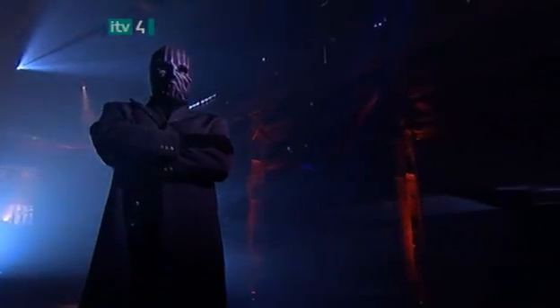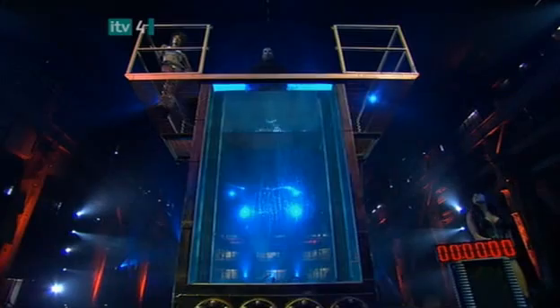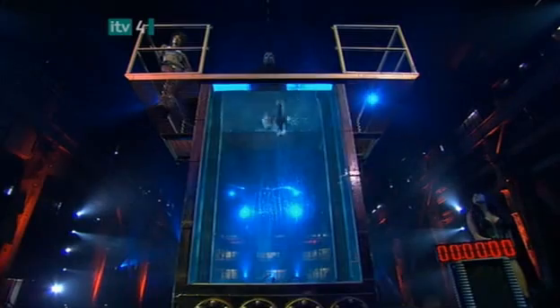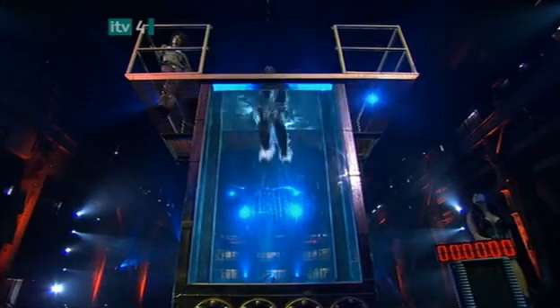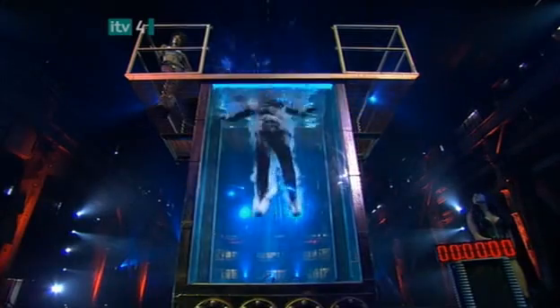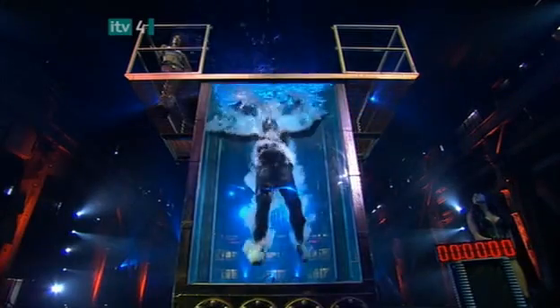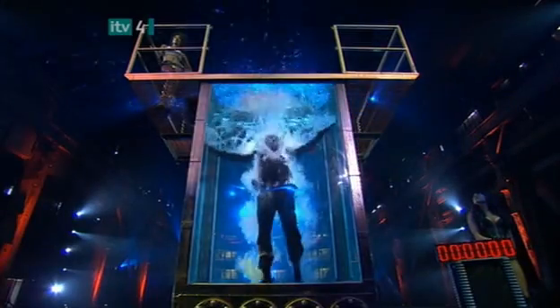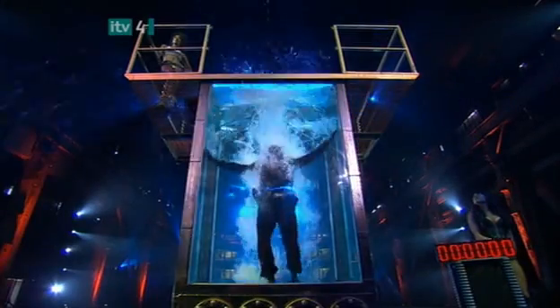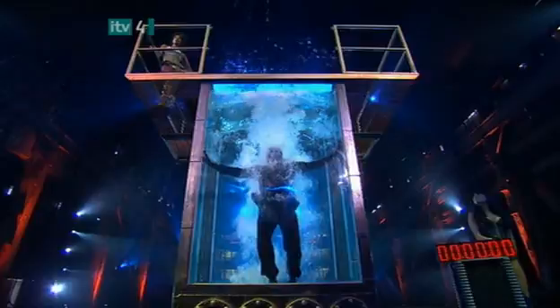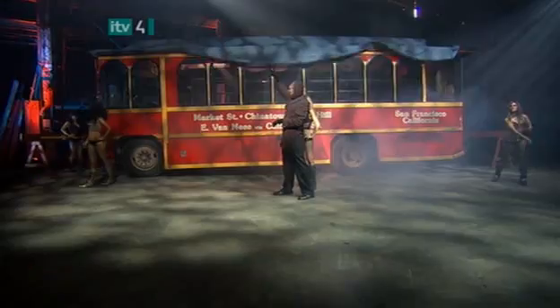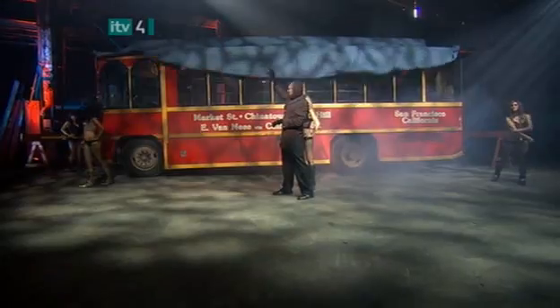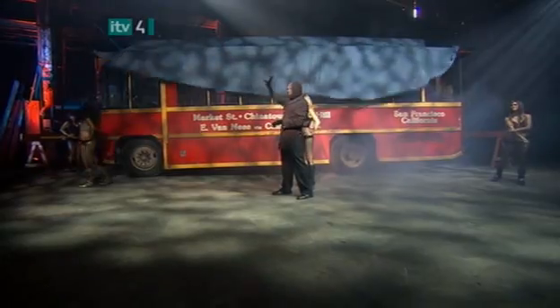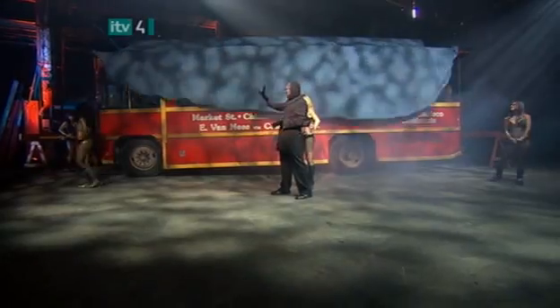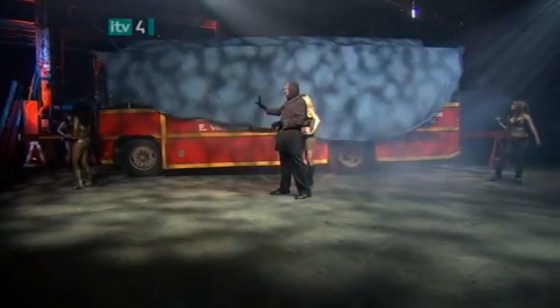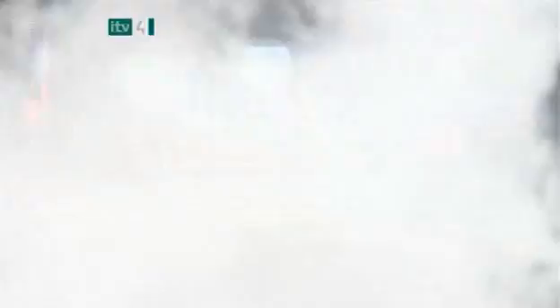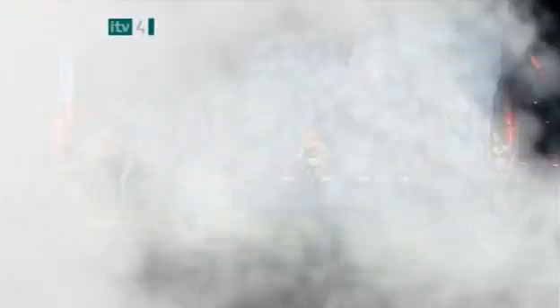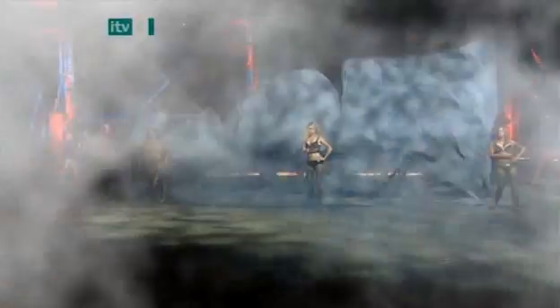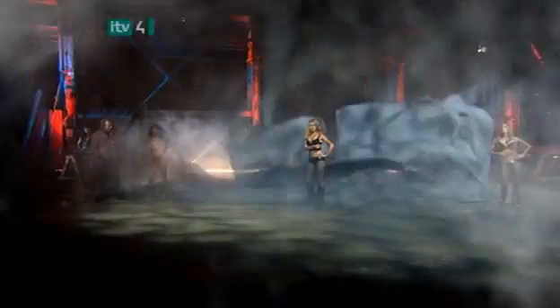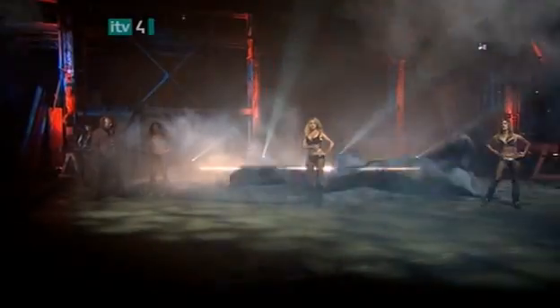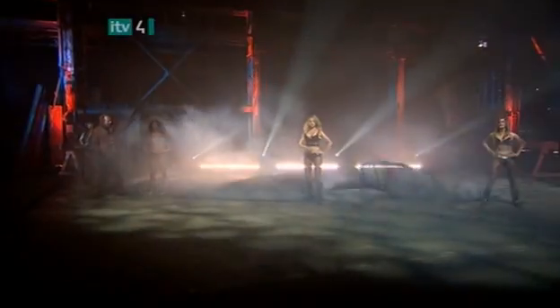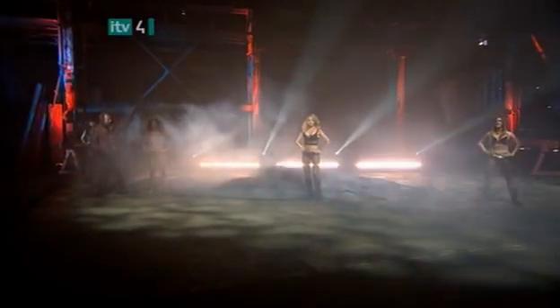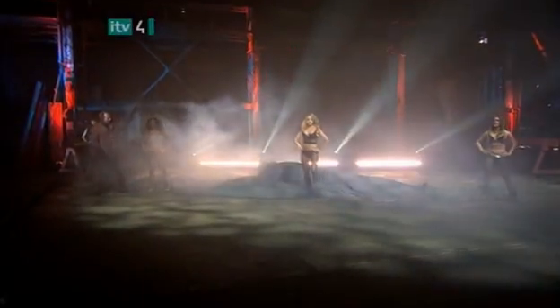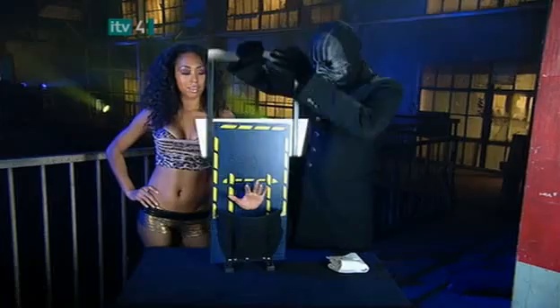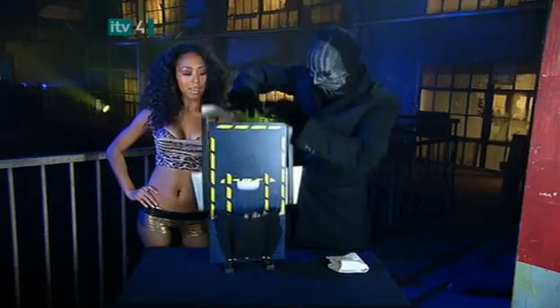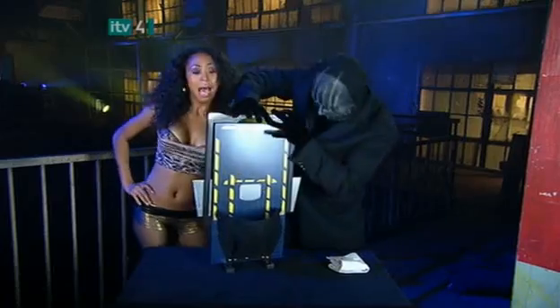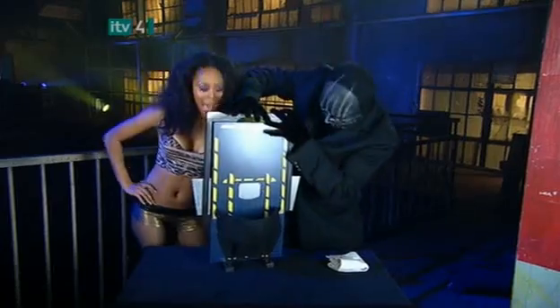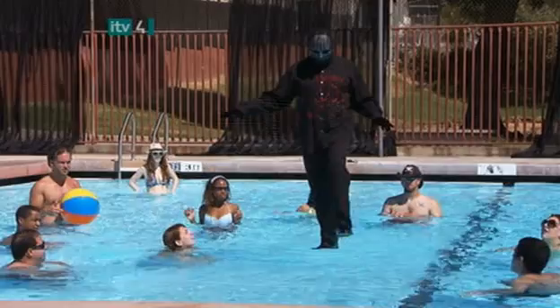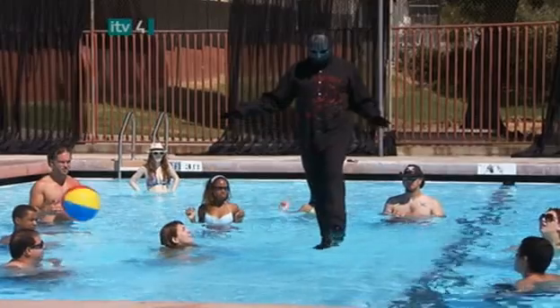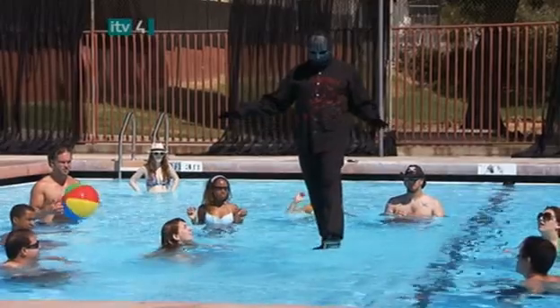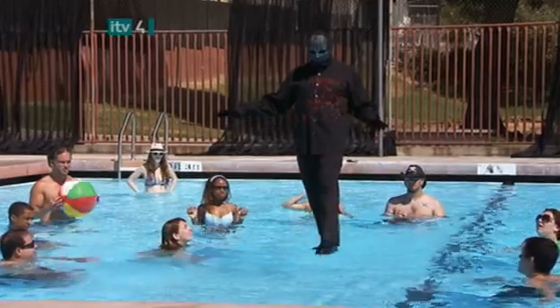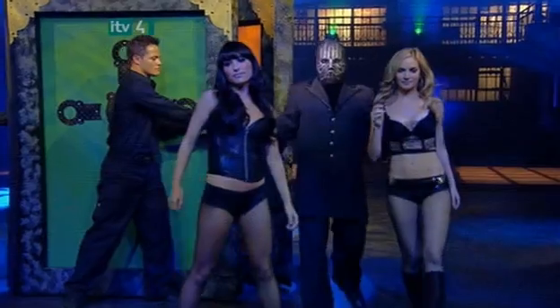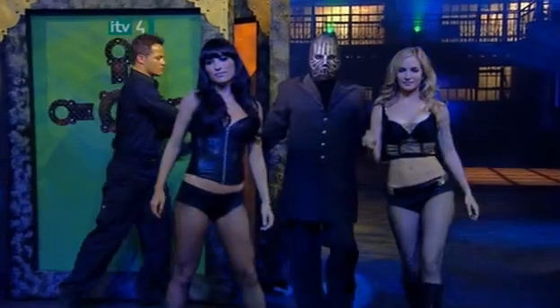Next time, the masked magician returns to reveal more of magic's biggest secrets.